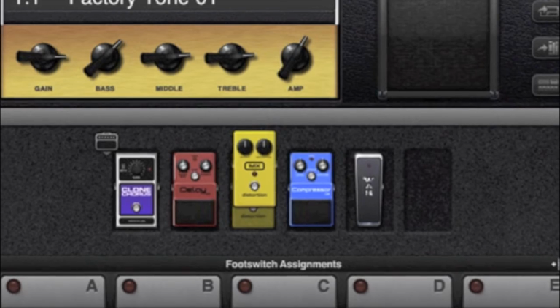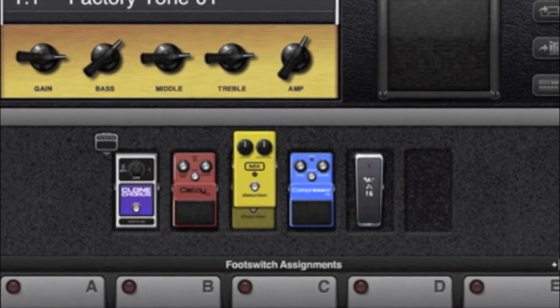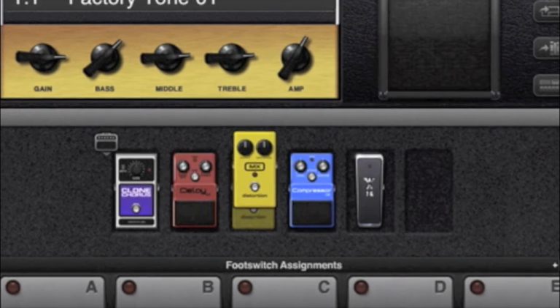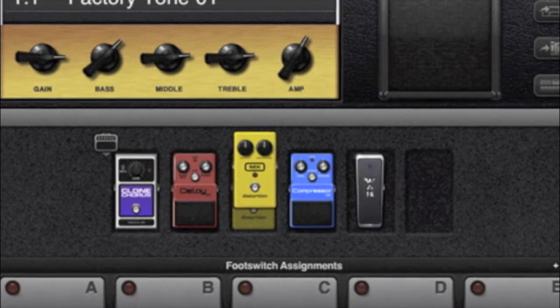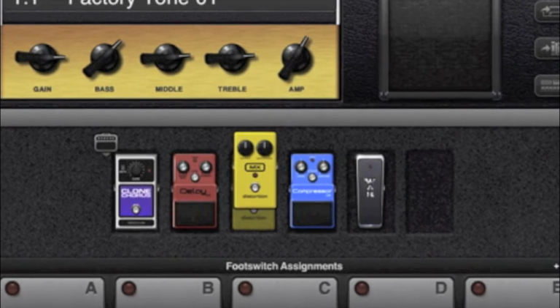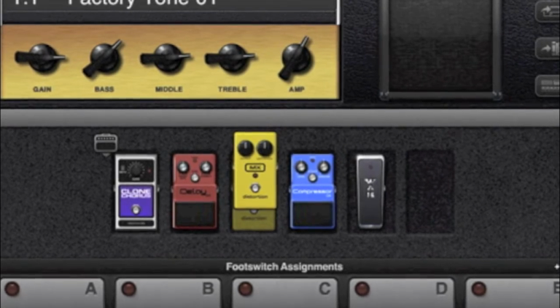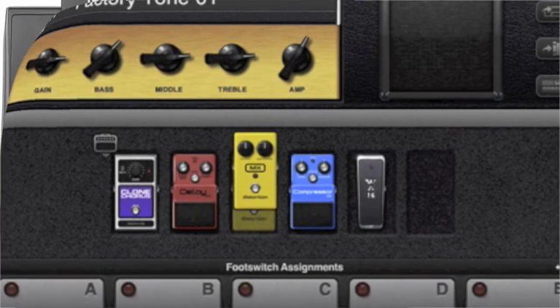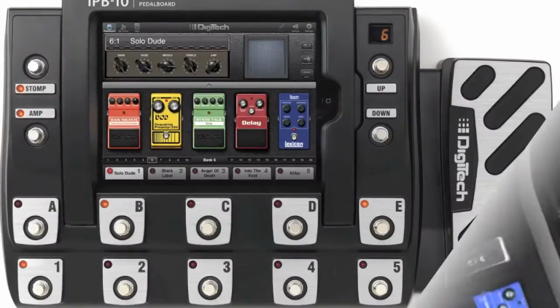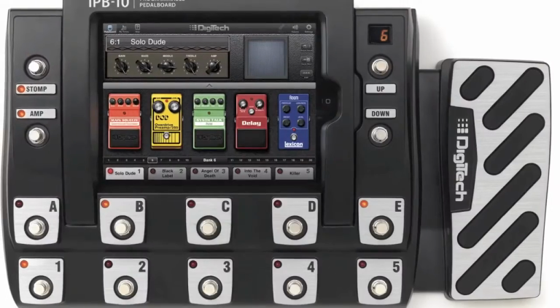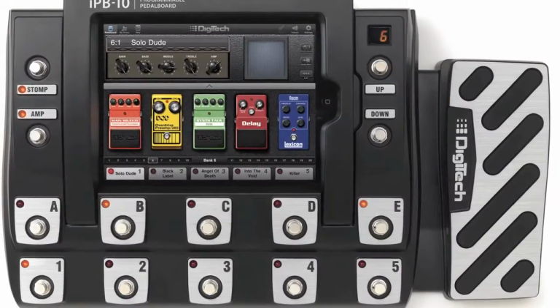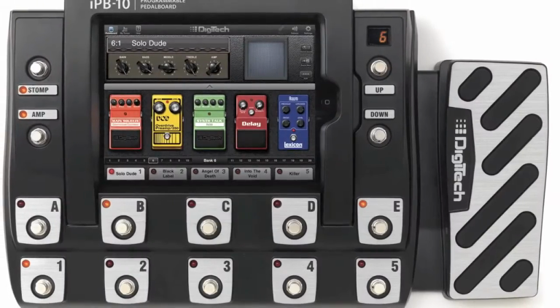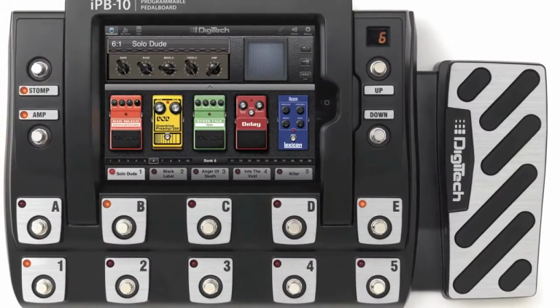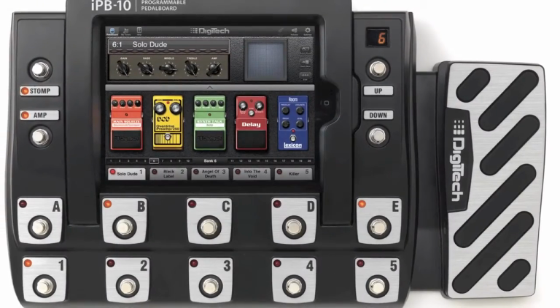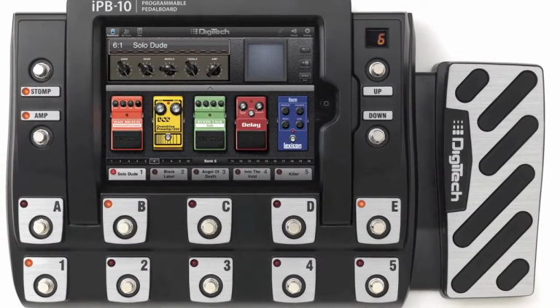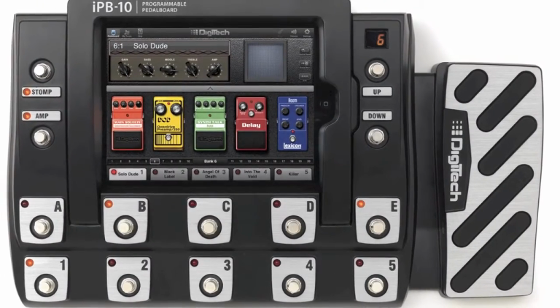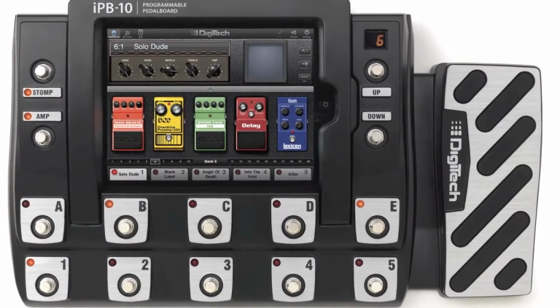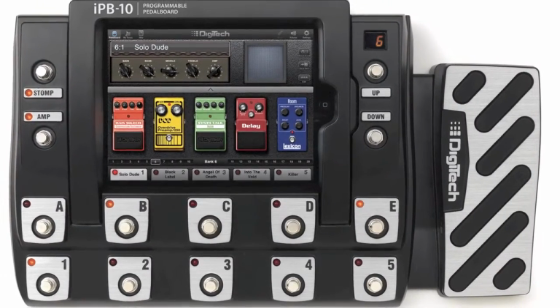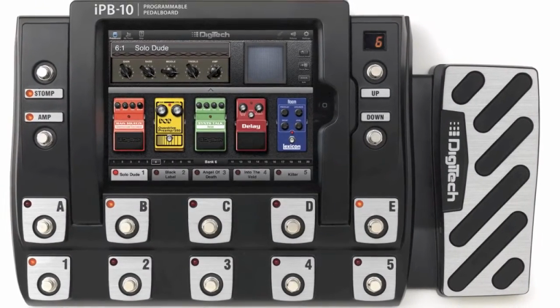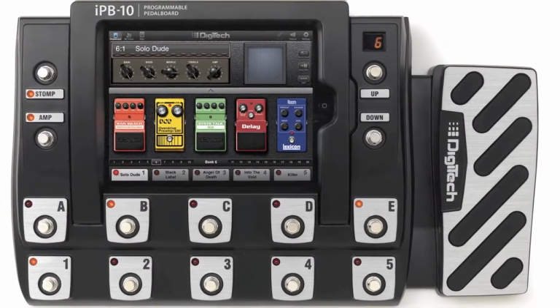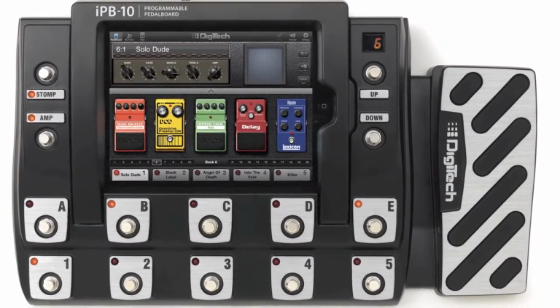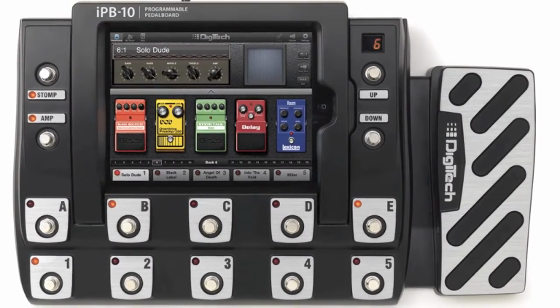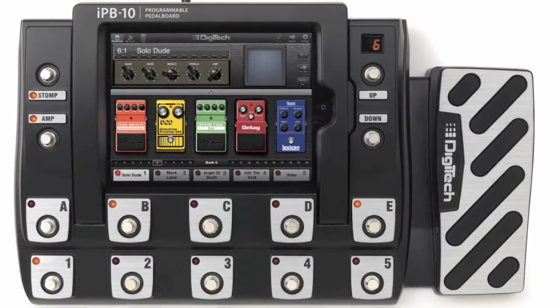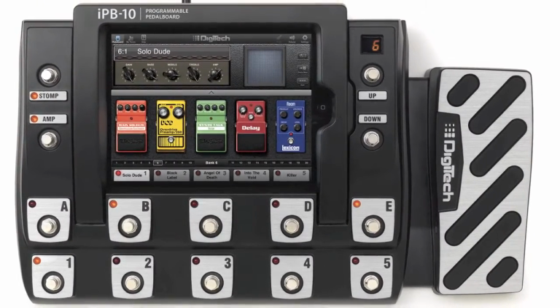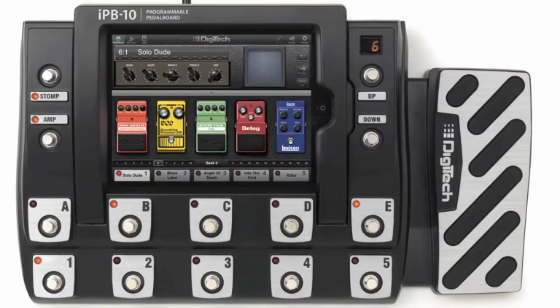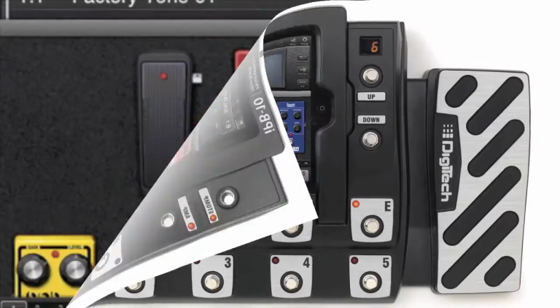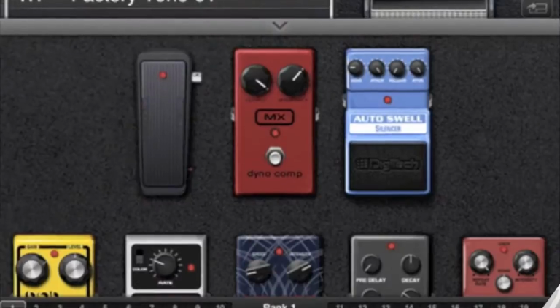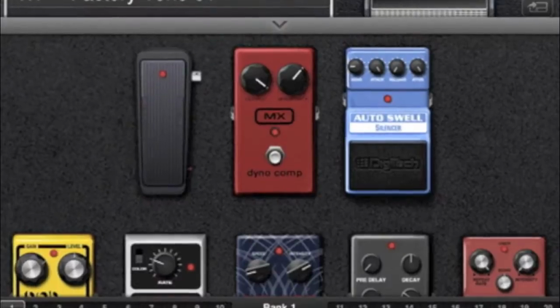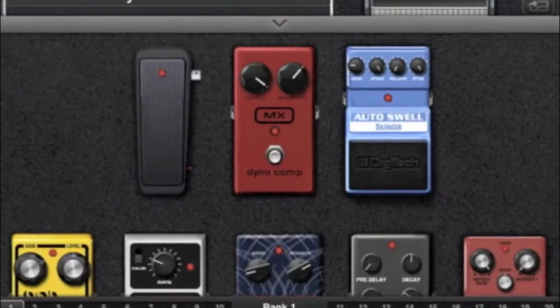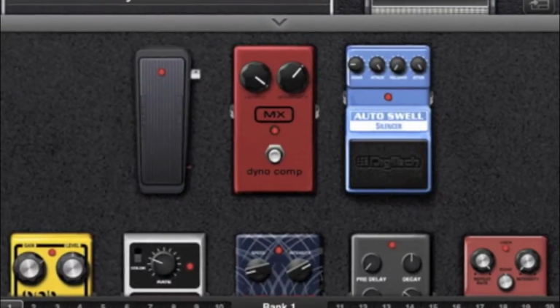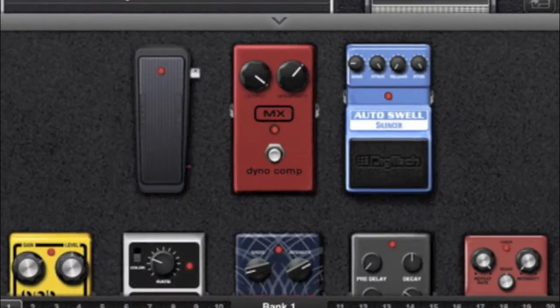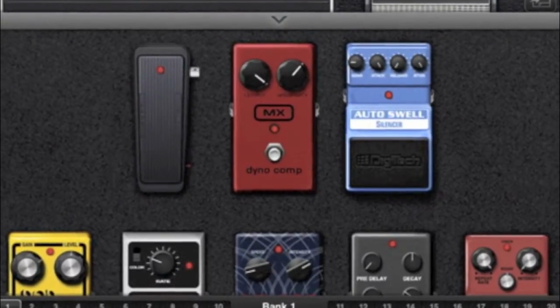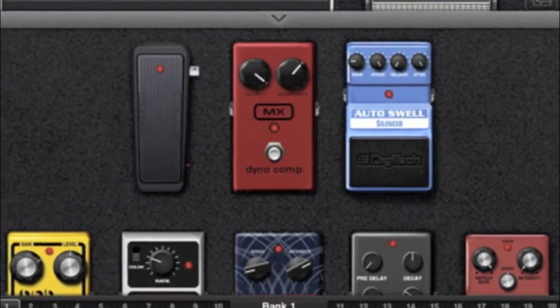Once it is loaded and launched, you can see something similar to this and you can start building pedalboards right away.